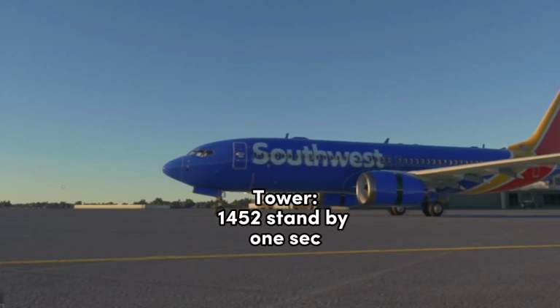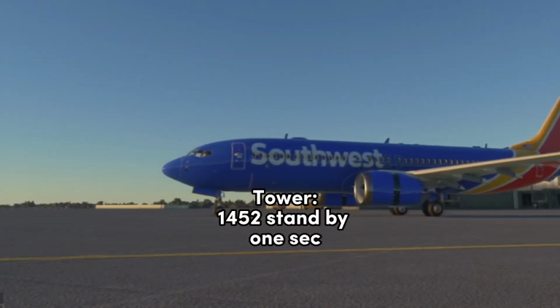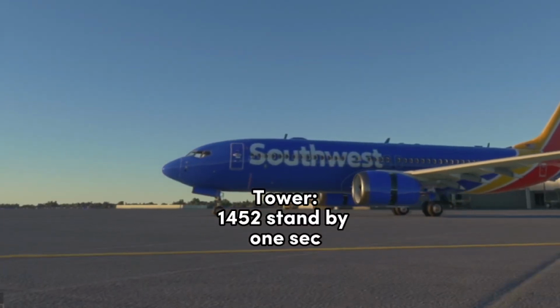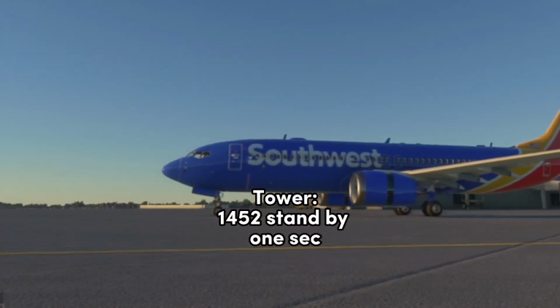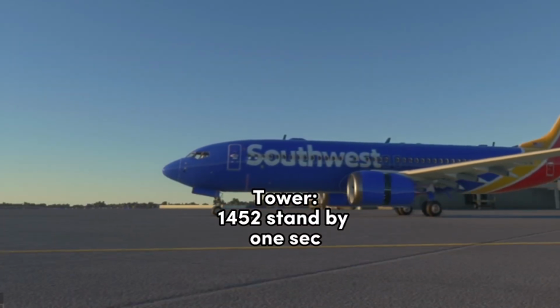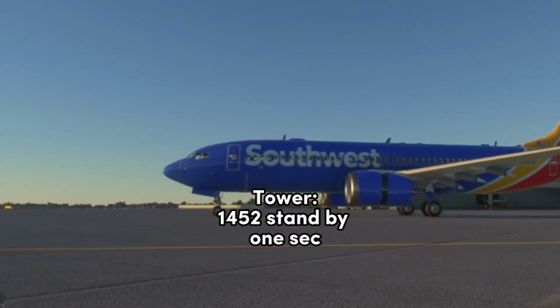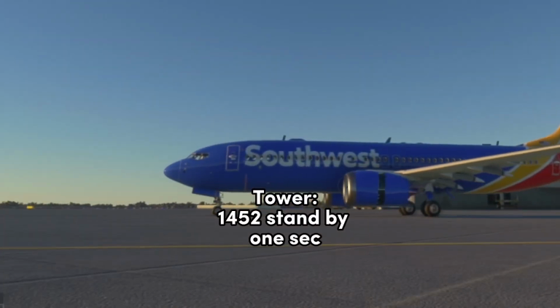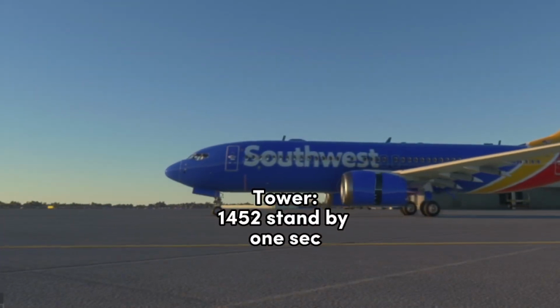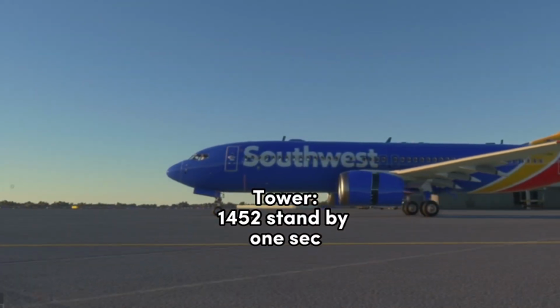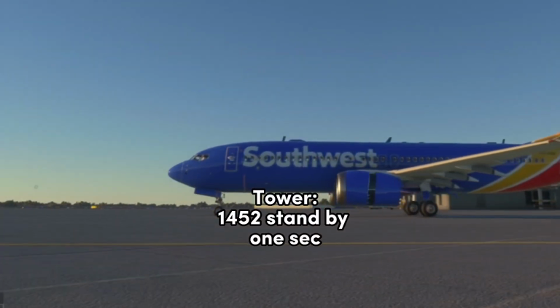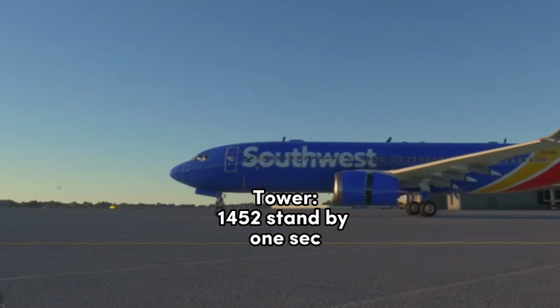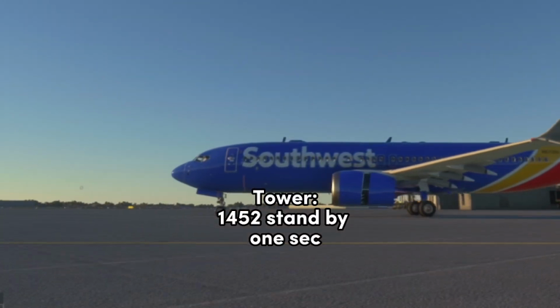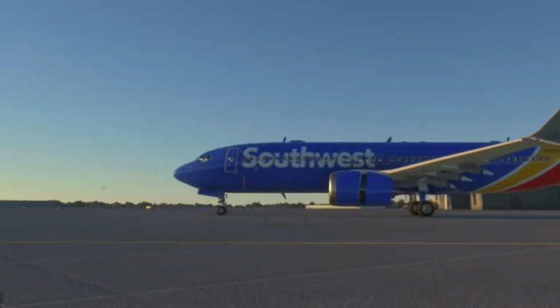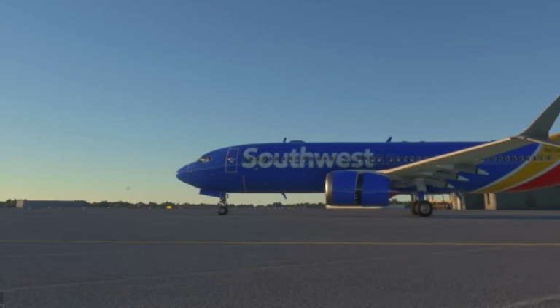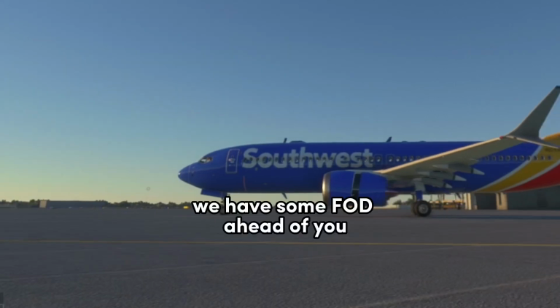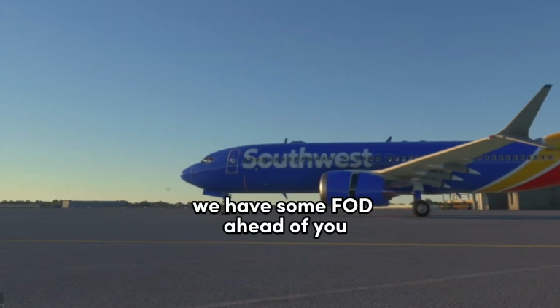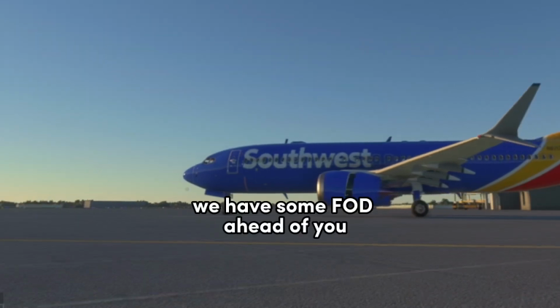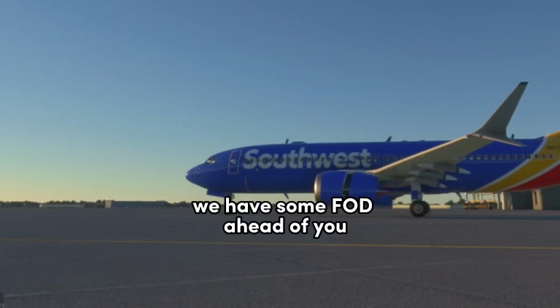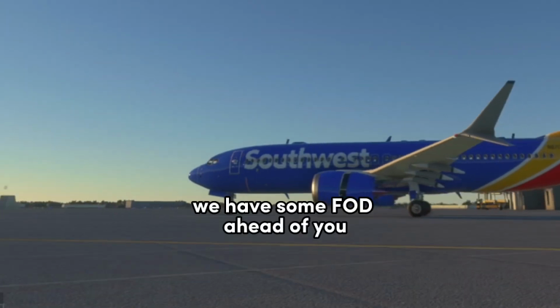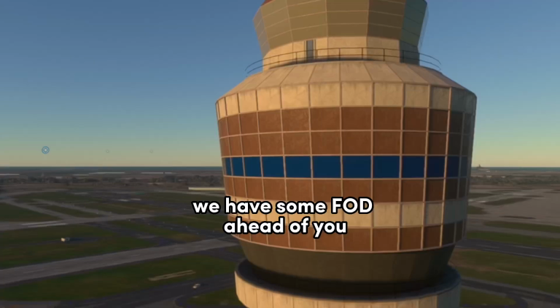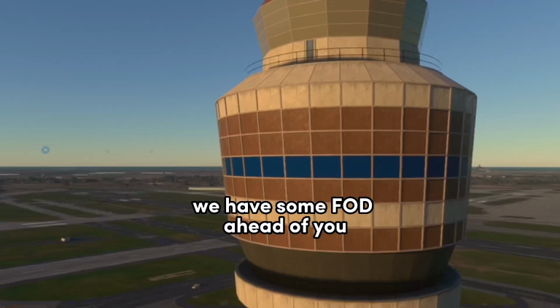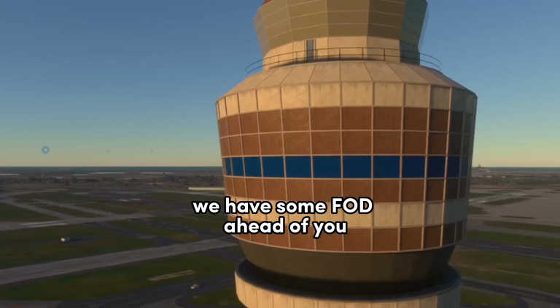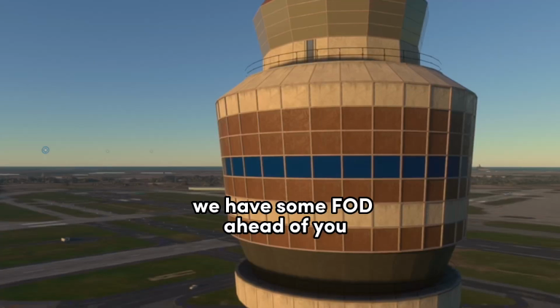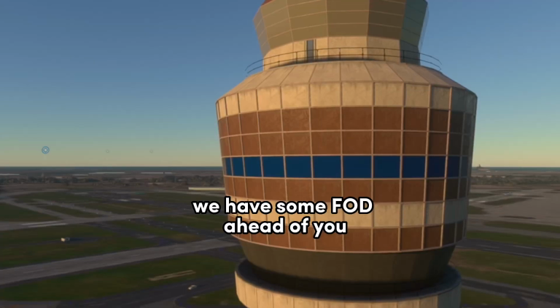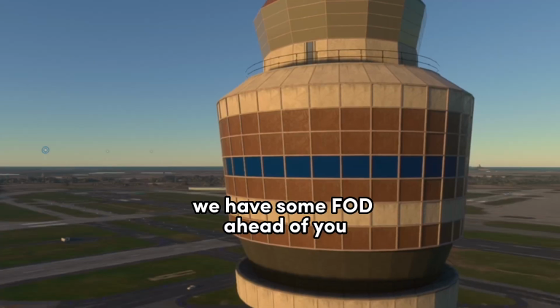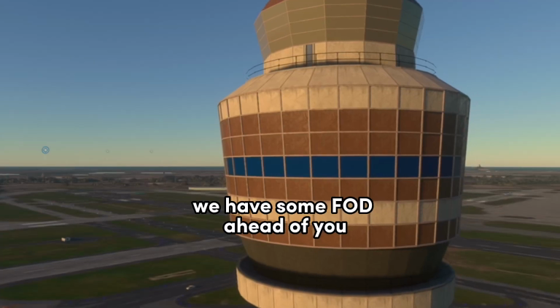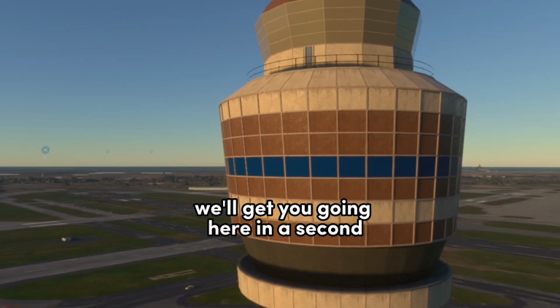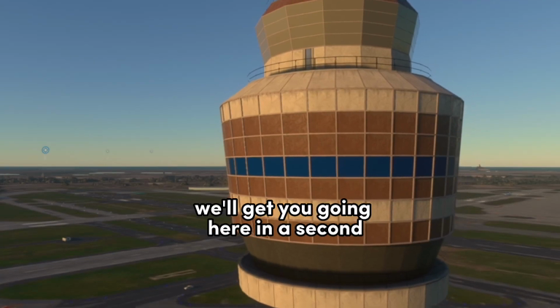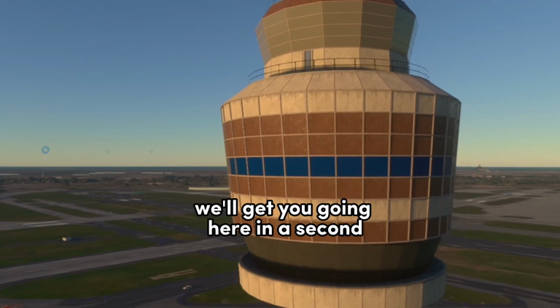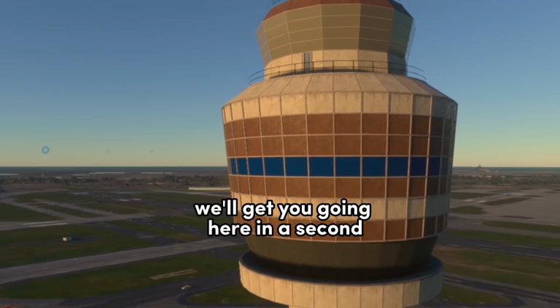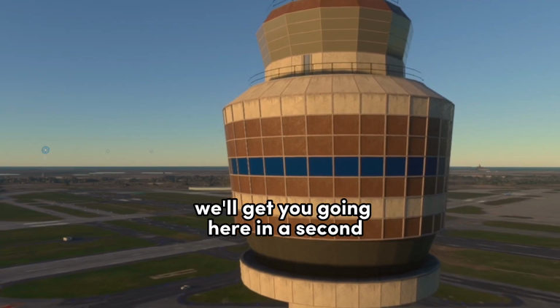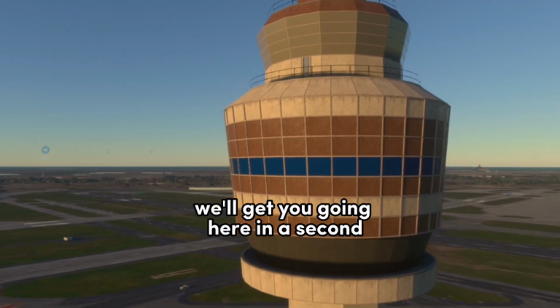1452, let's stand by one second. We have some FOD ahead of you. We'll get you going here in a second.